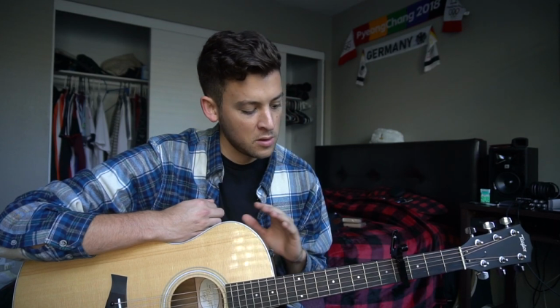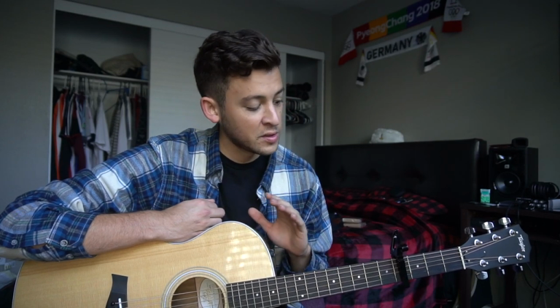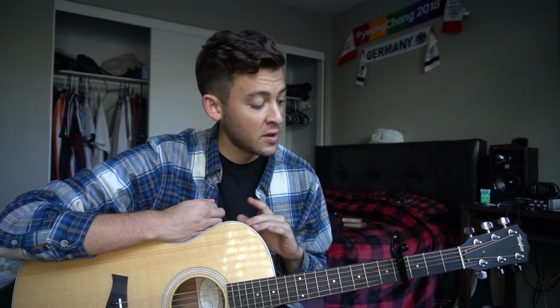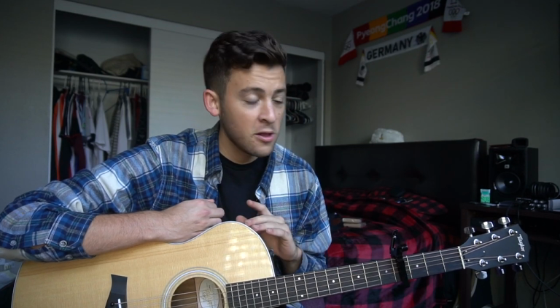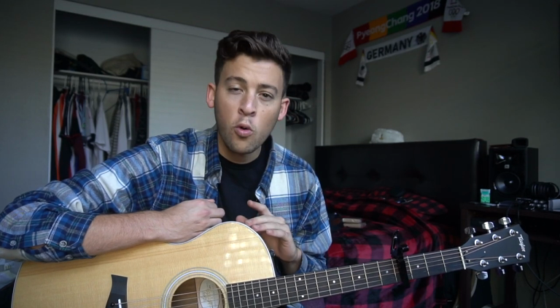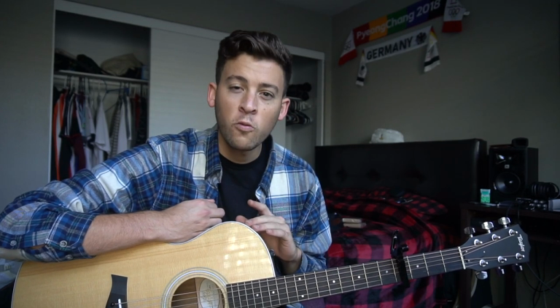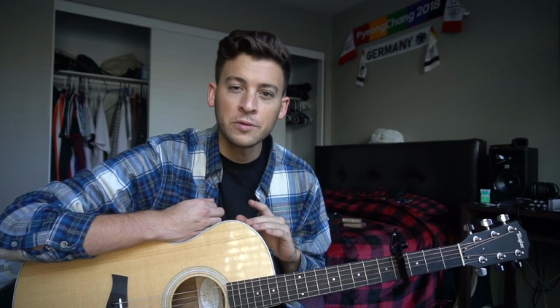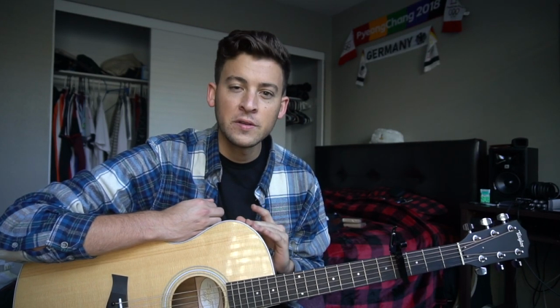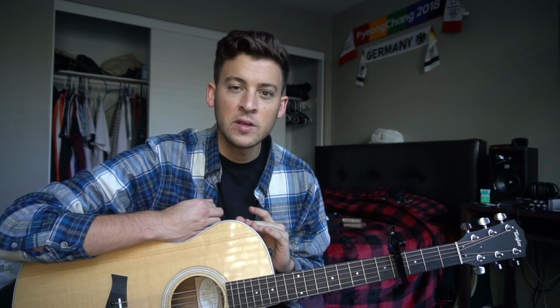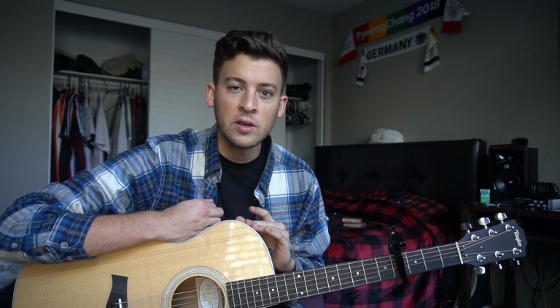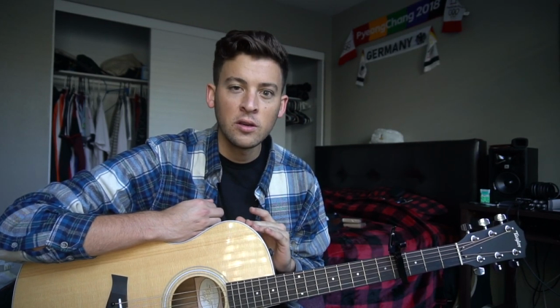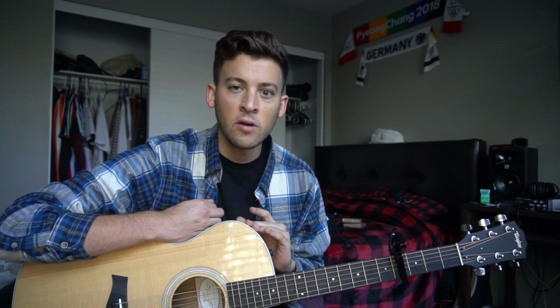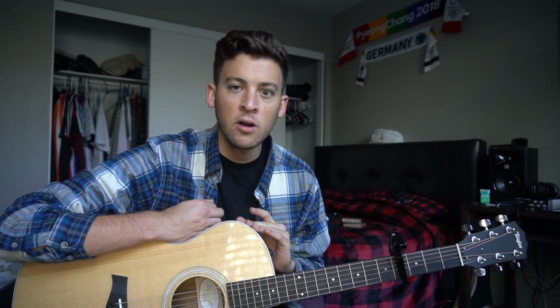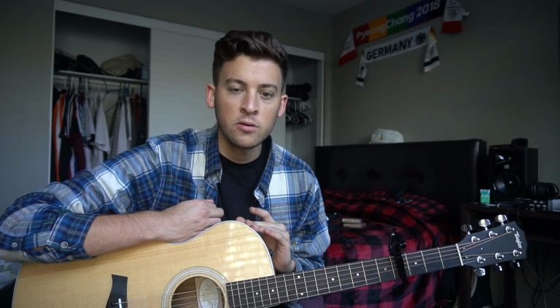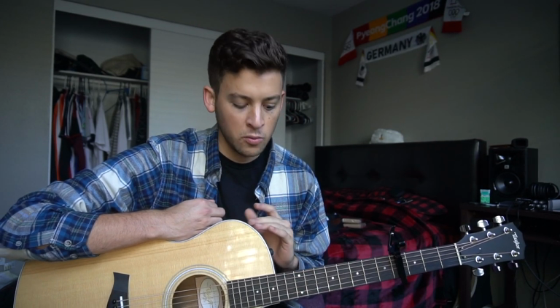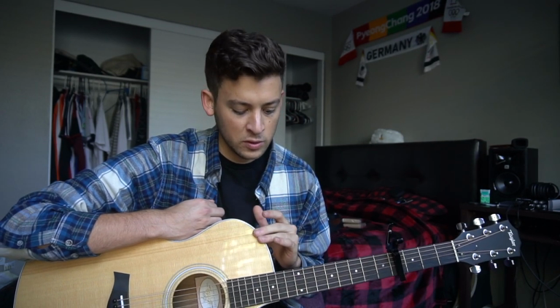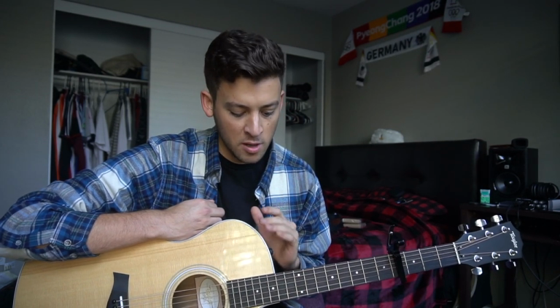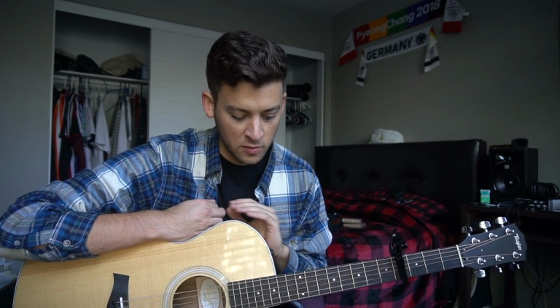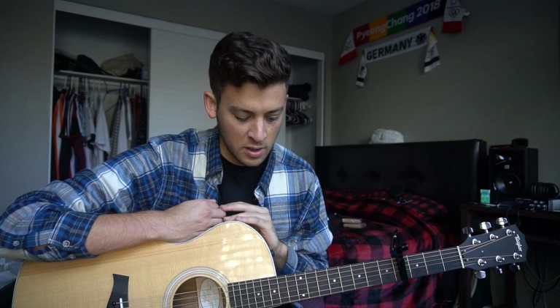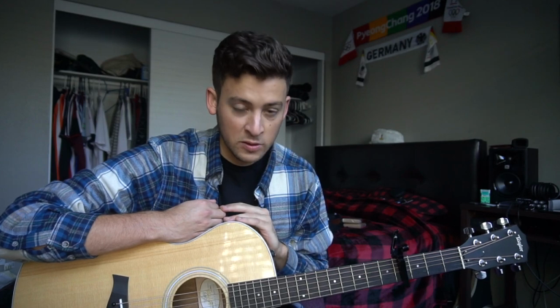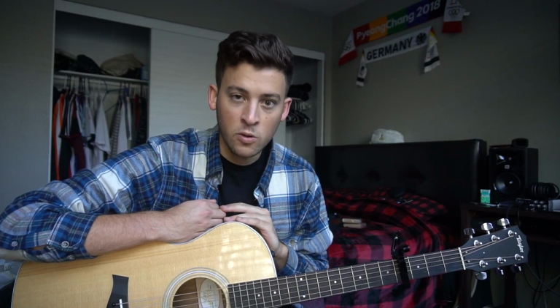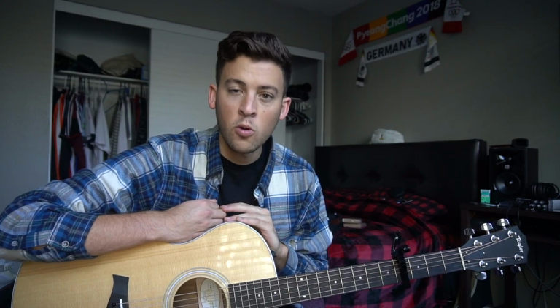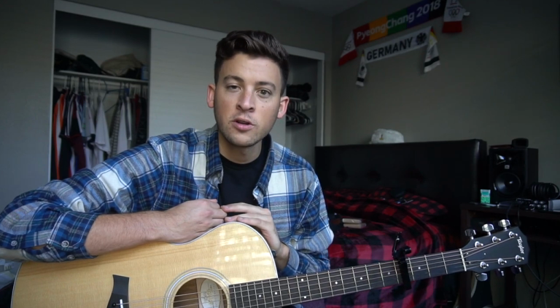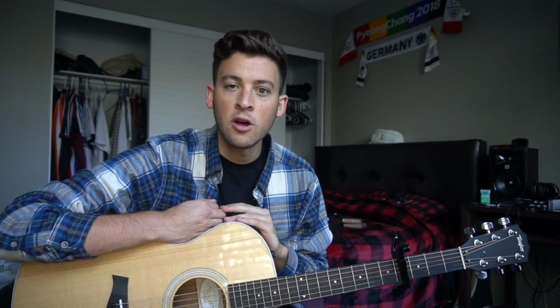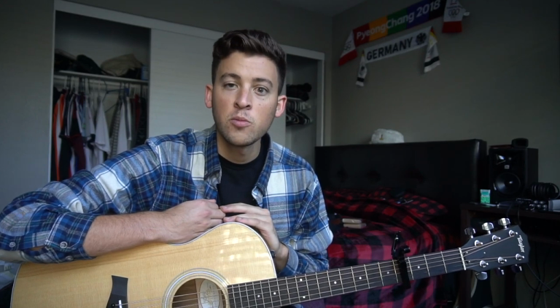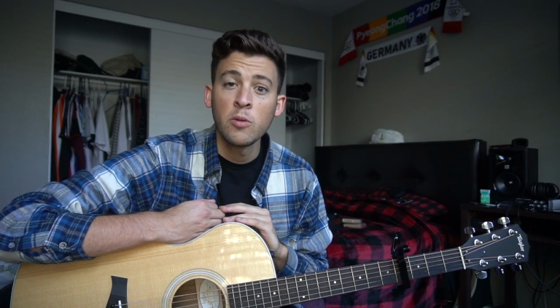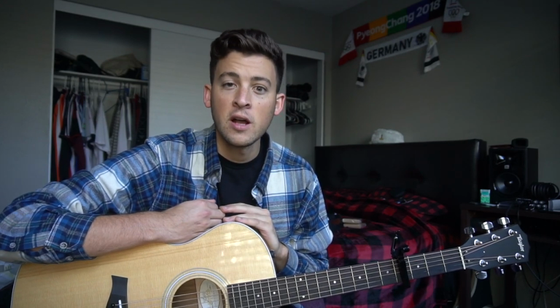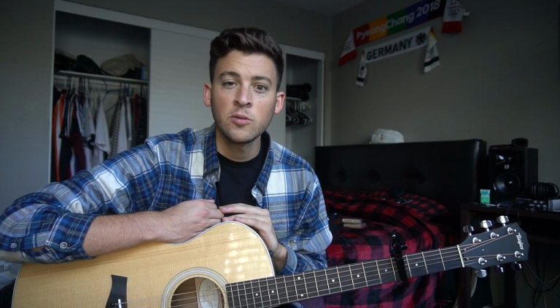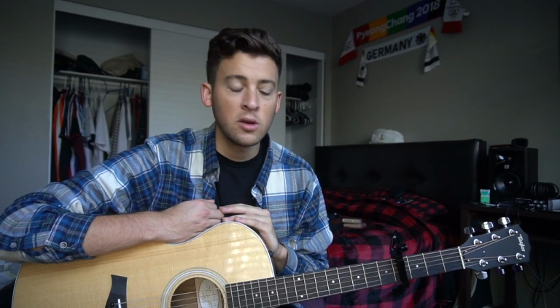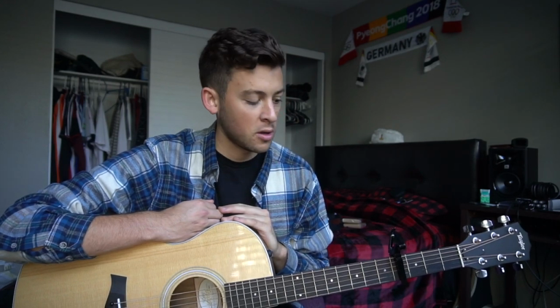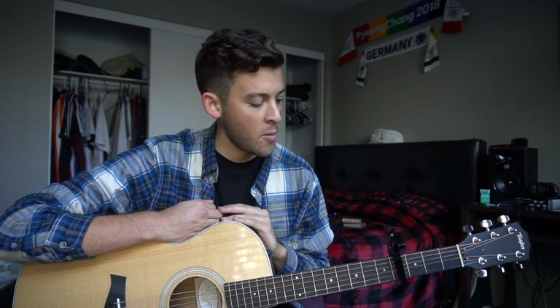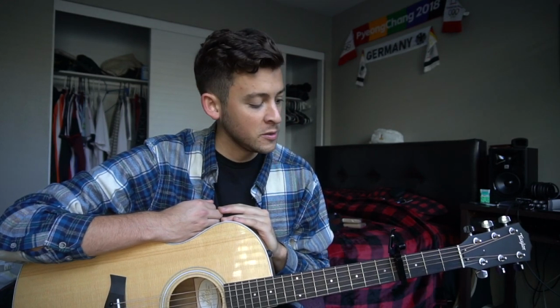This is a Taylor 114CE guitar, spruce top. That is a question a lot of people have been asking me in the comments.